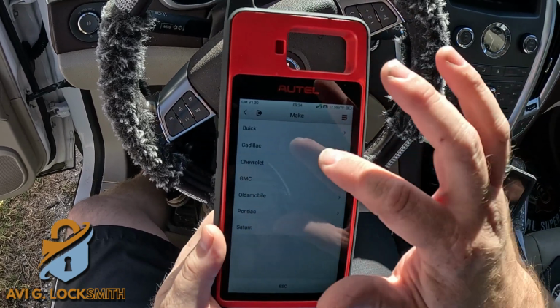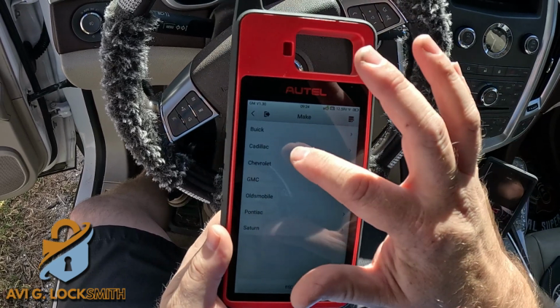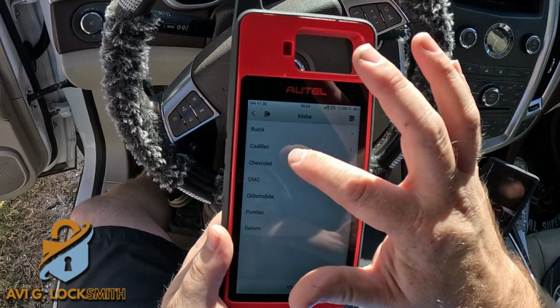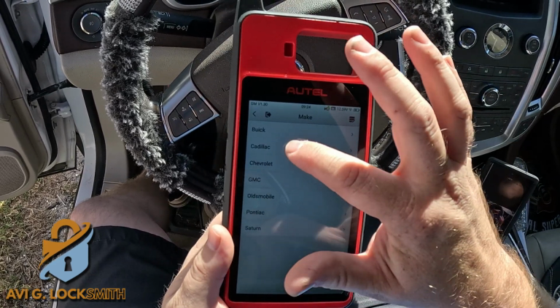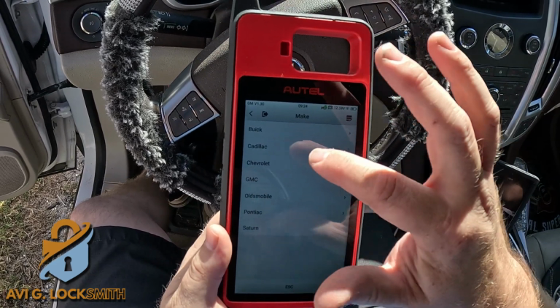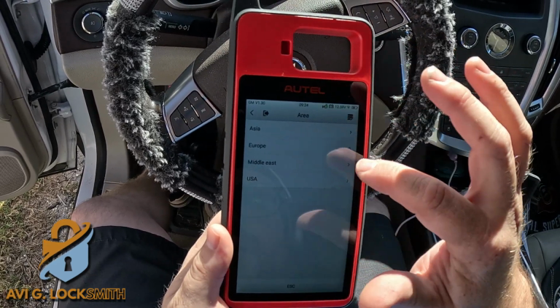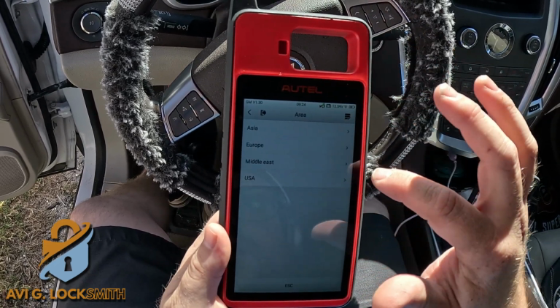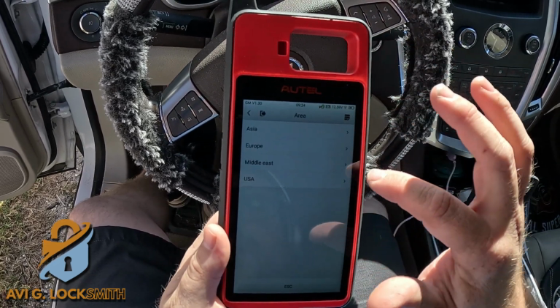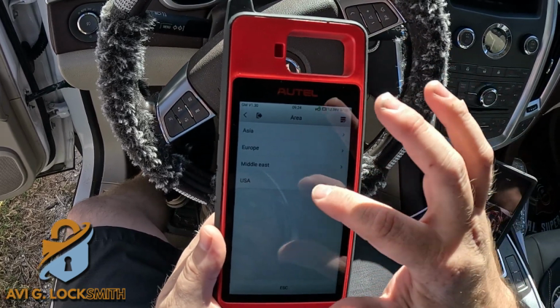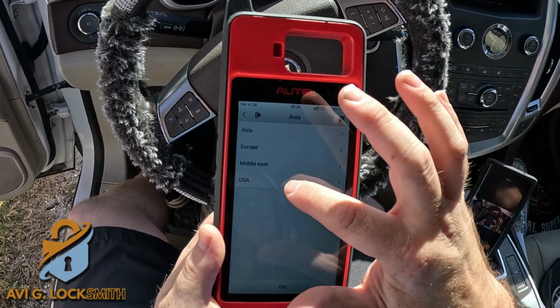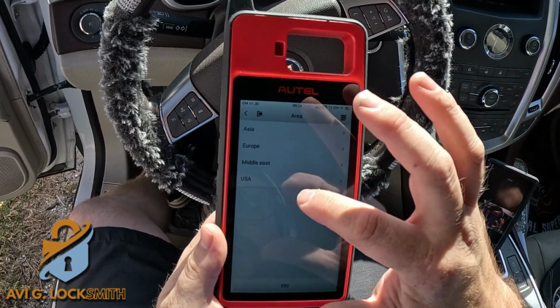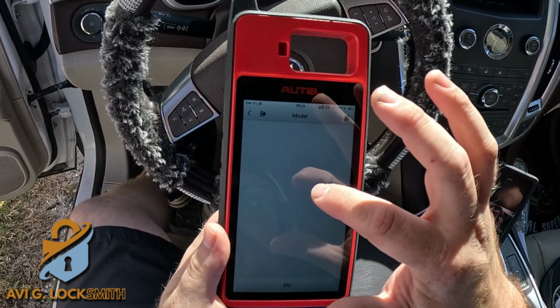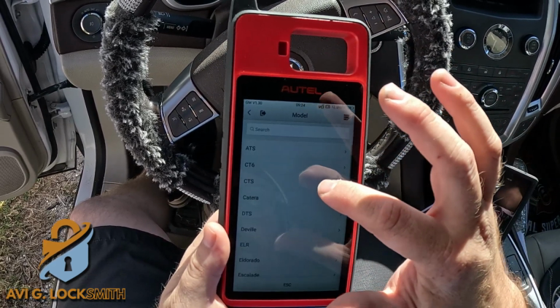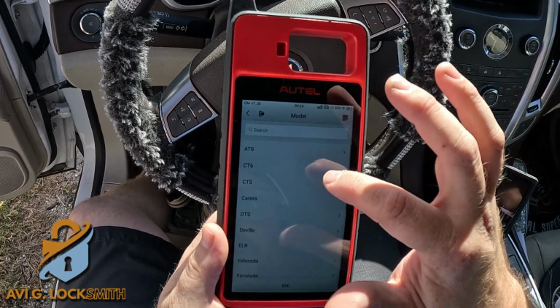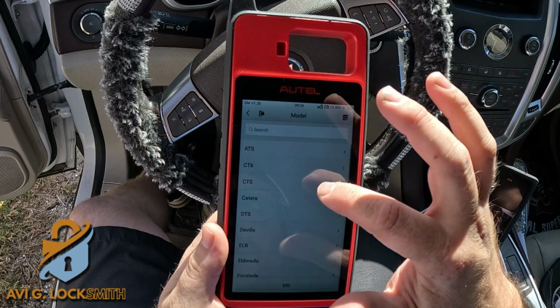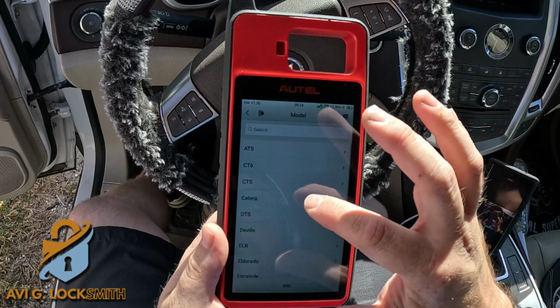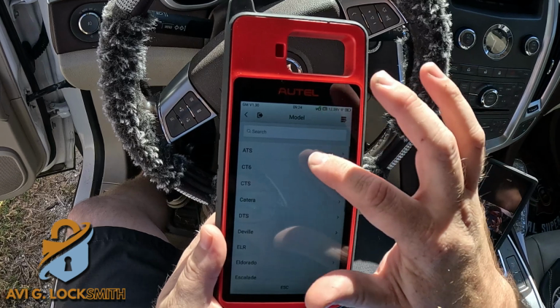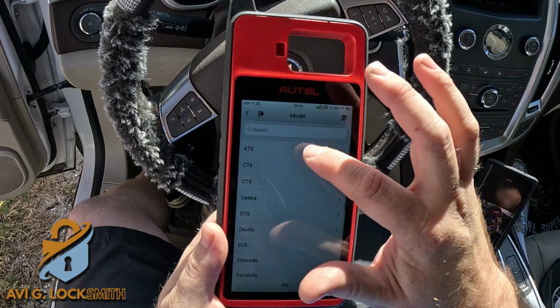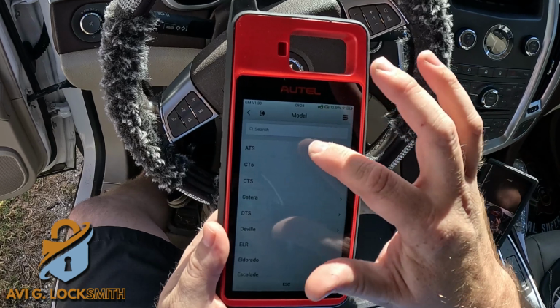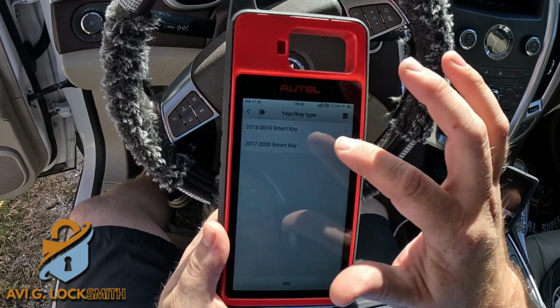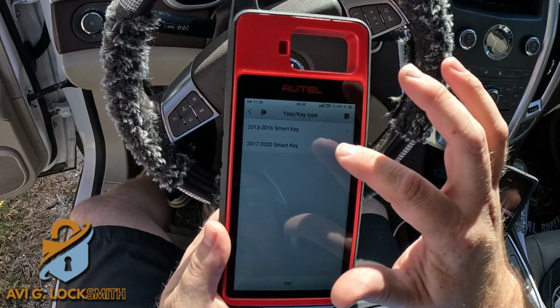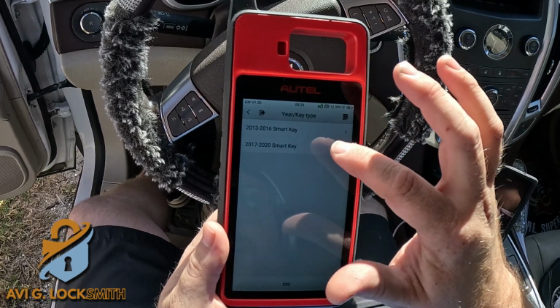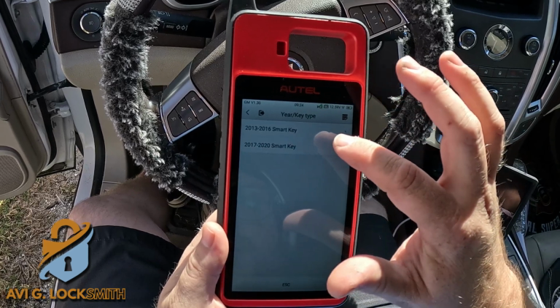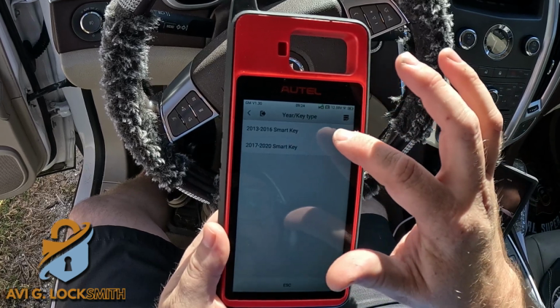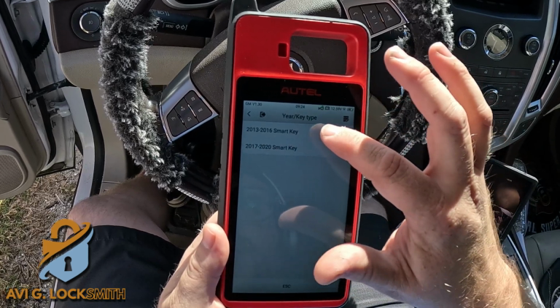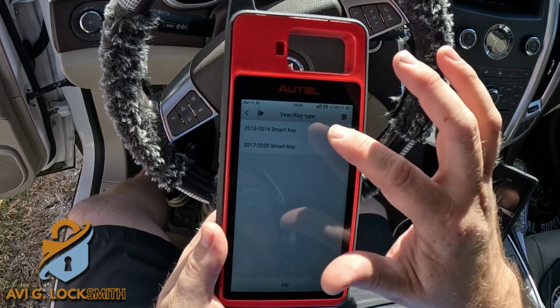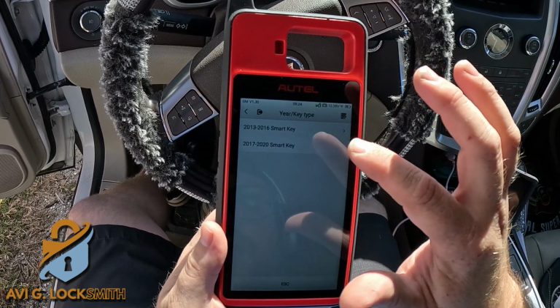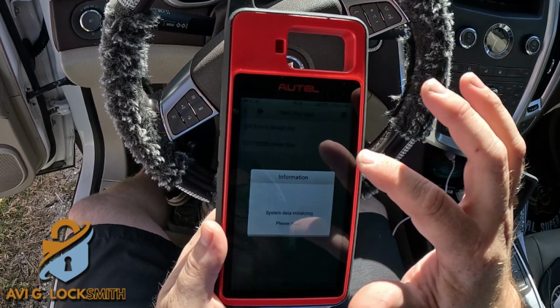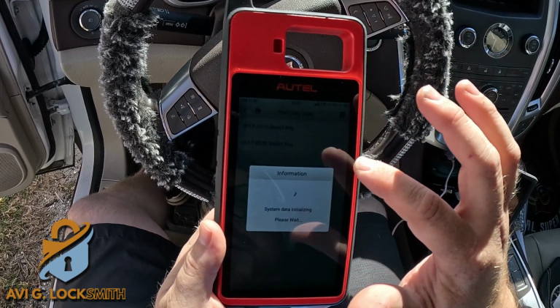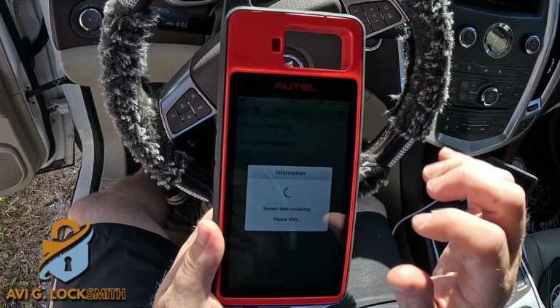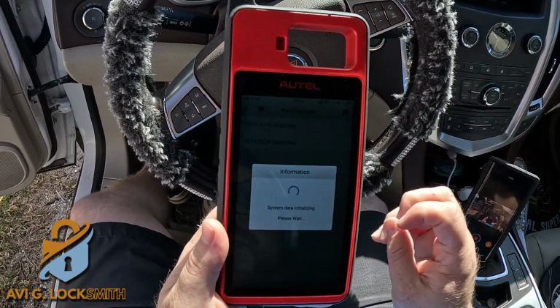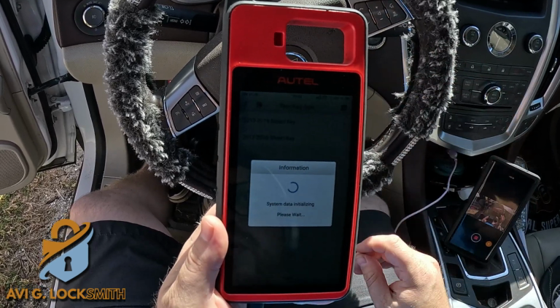It failed to read the VIN, so I'm going to go to manual selection and select Cadillac USA ATS 2014.